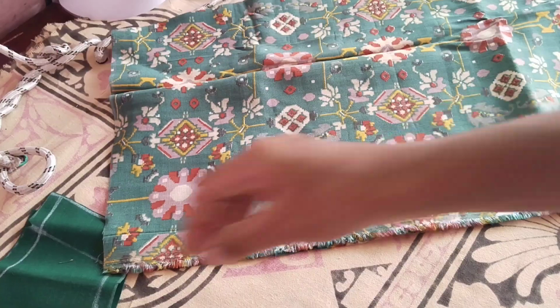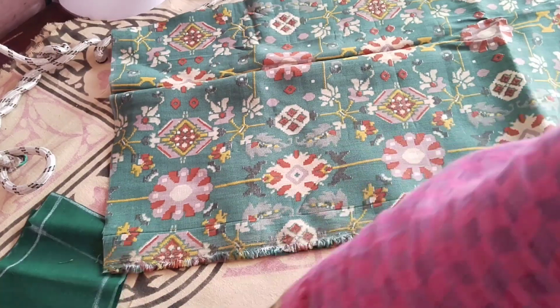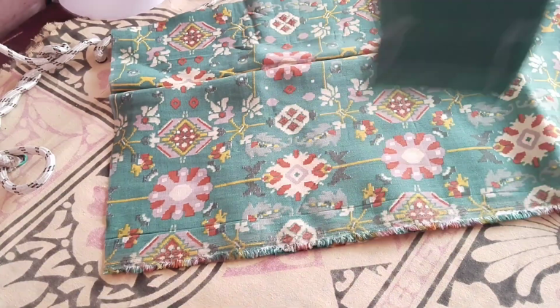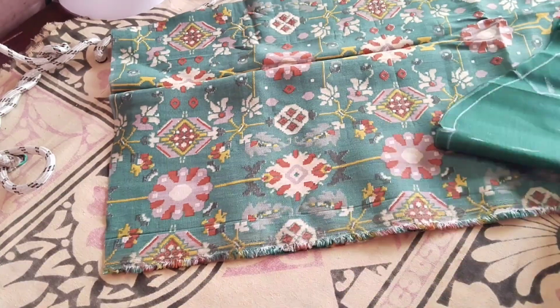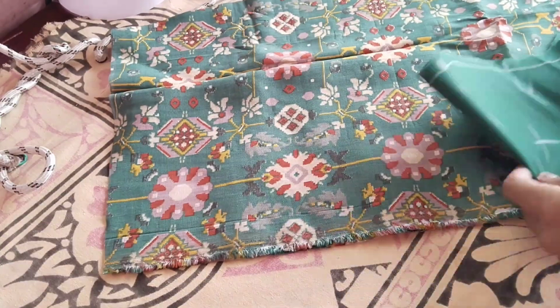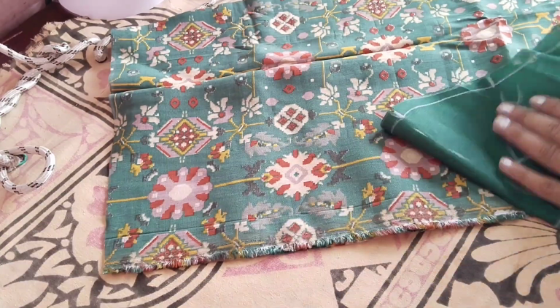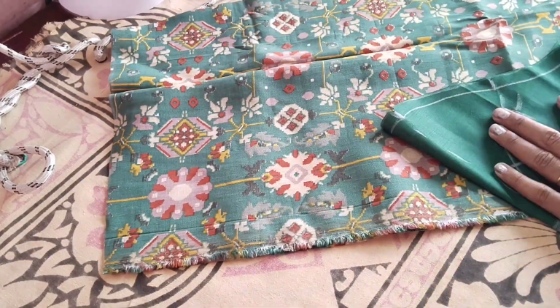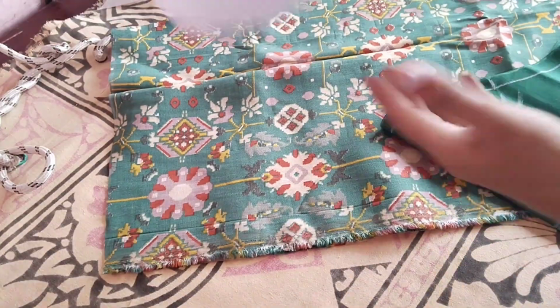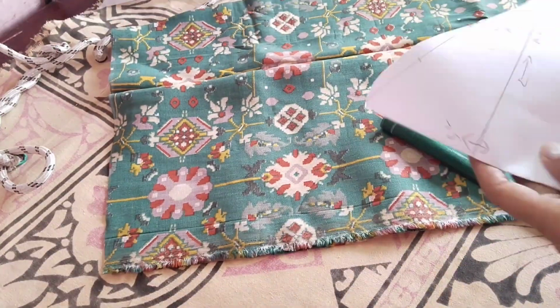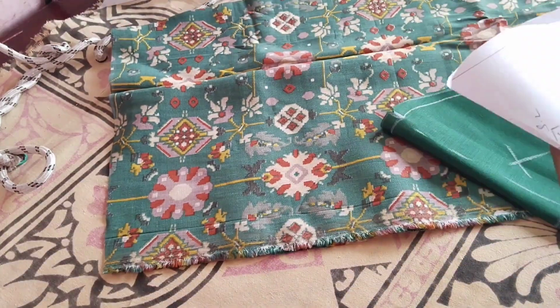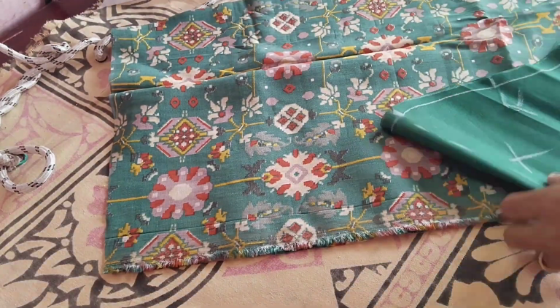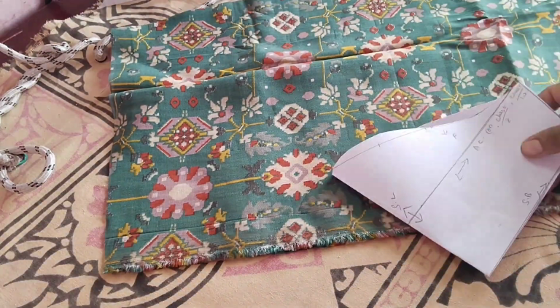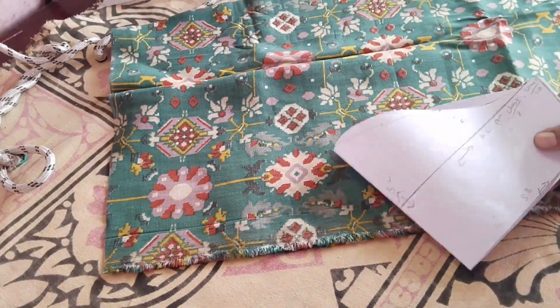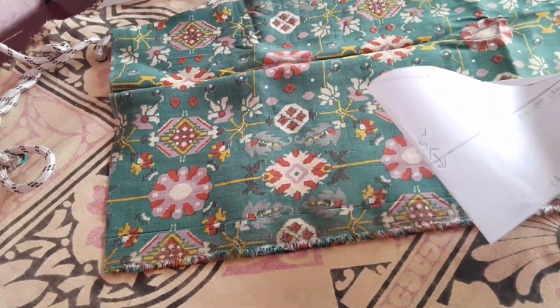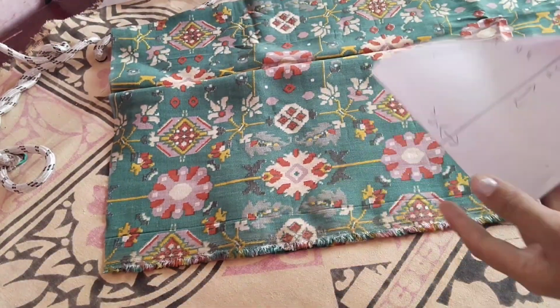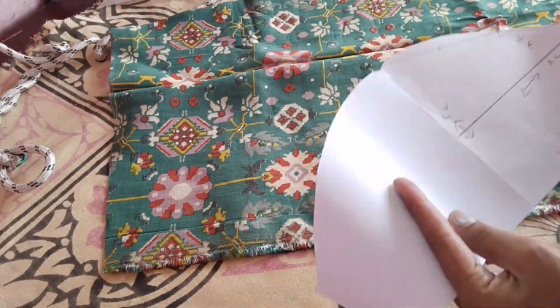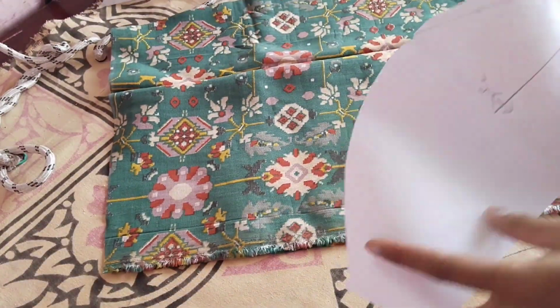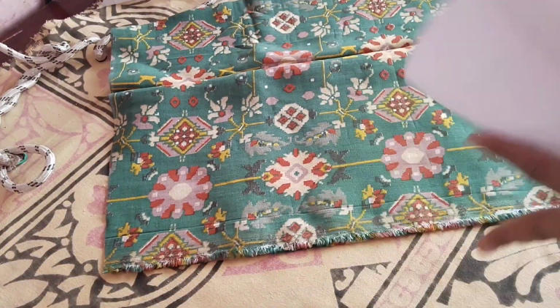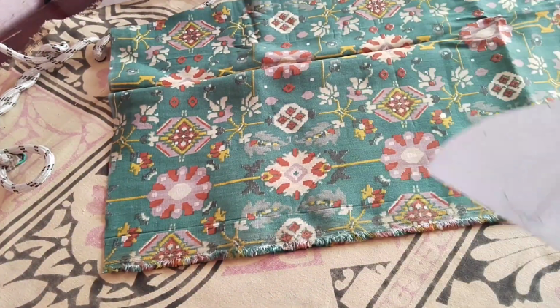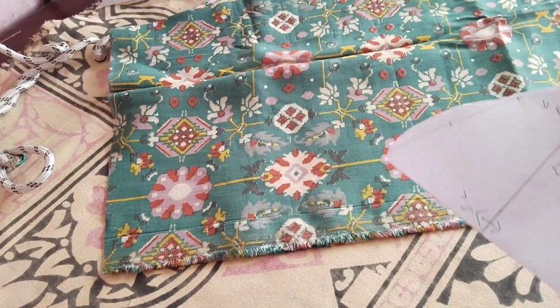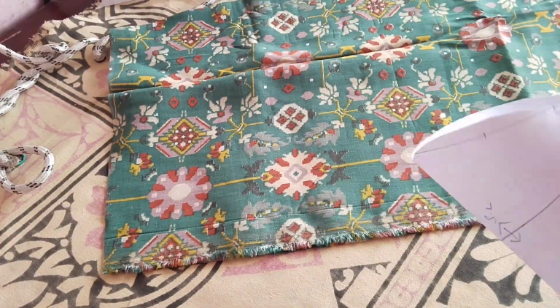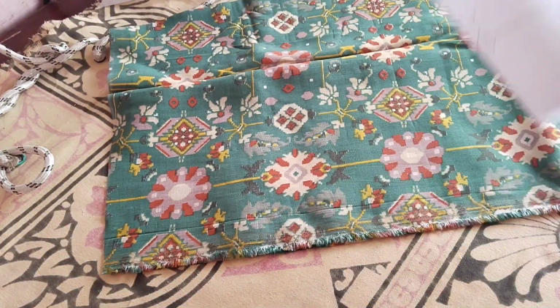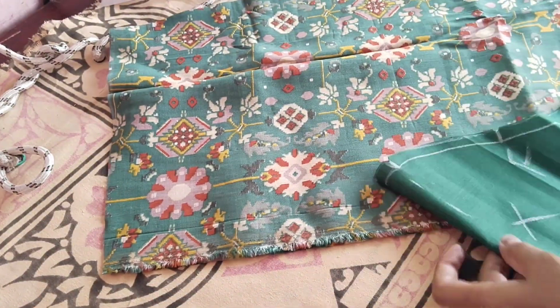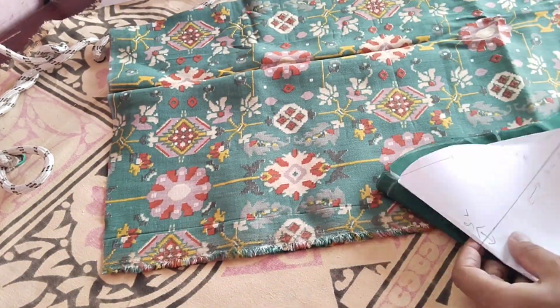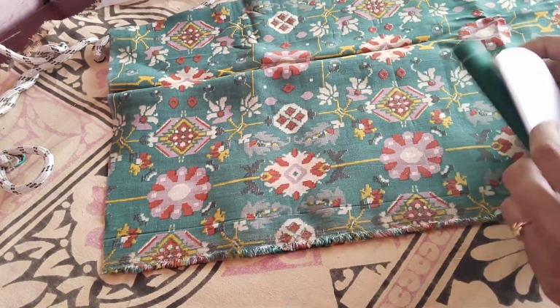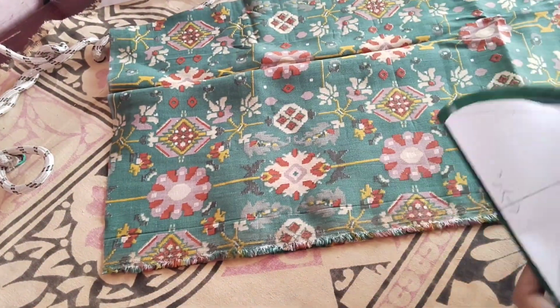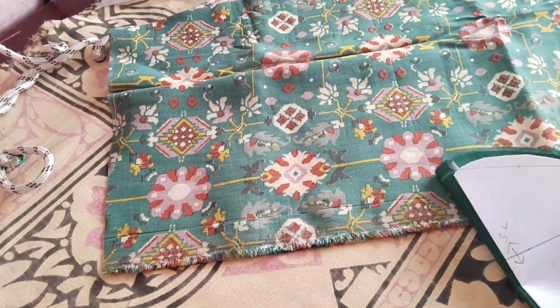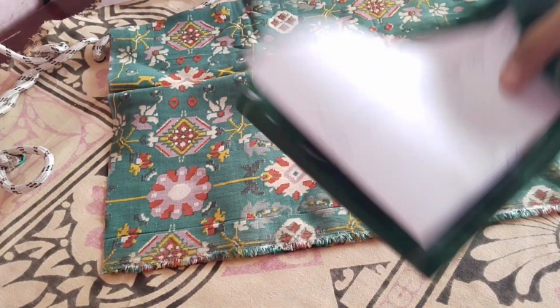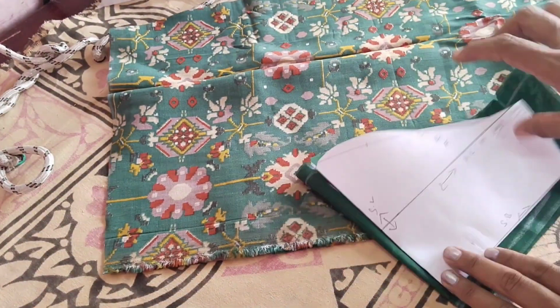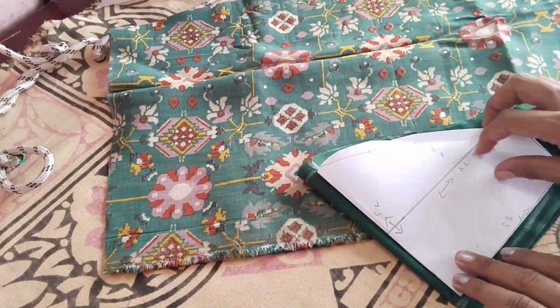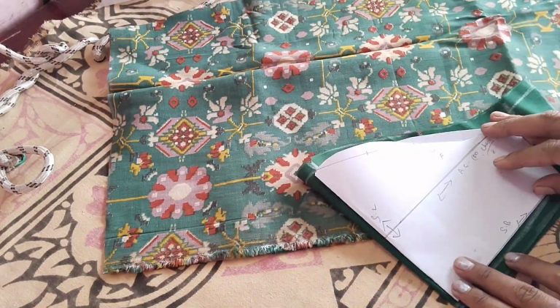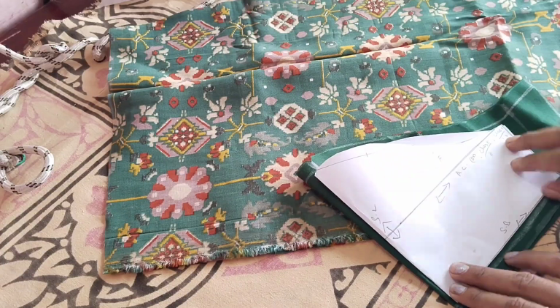Hi friends, welcome to my channel. In this video, we will stitch the pleated box sleeve.